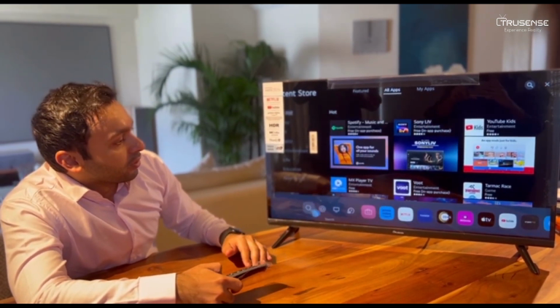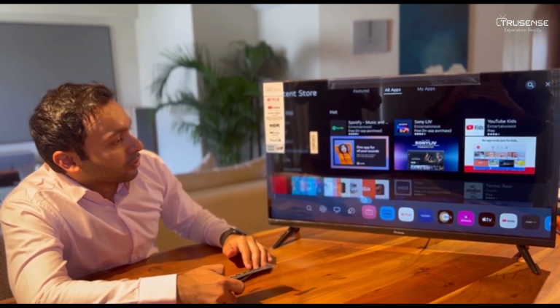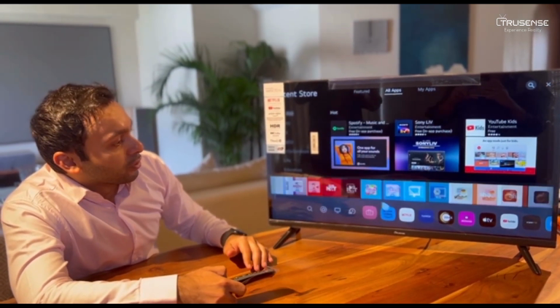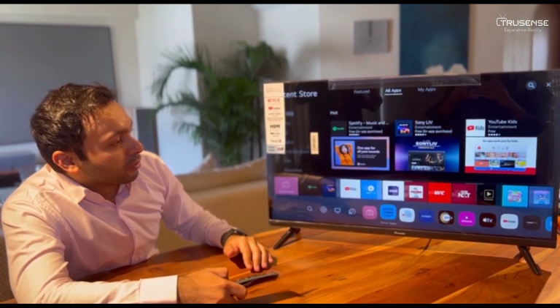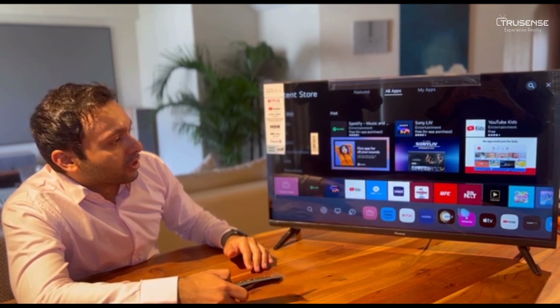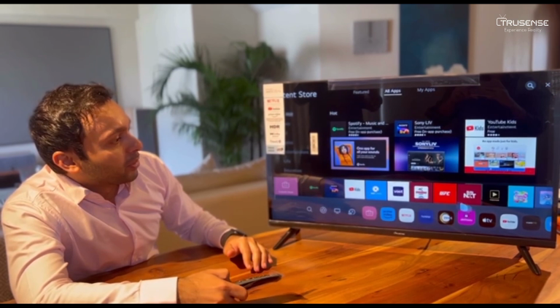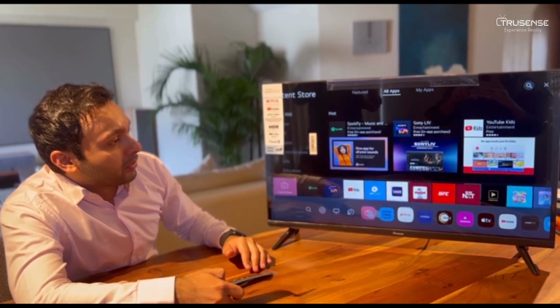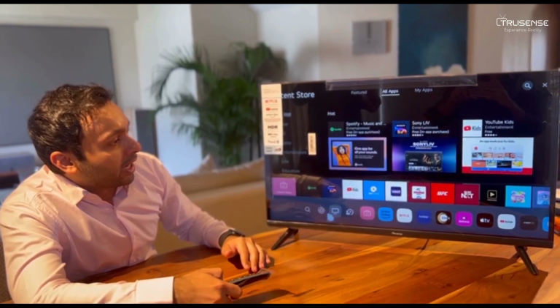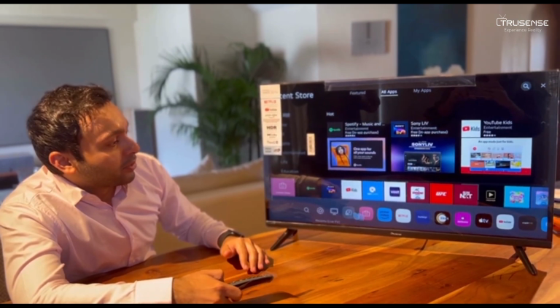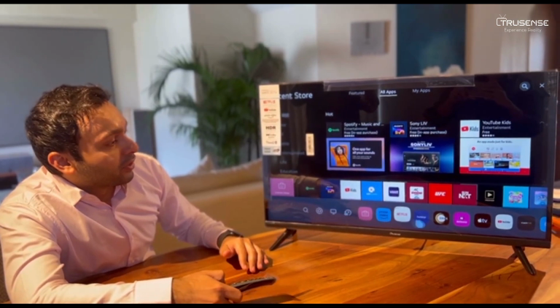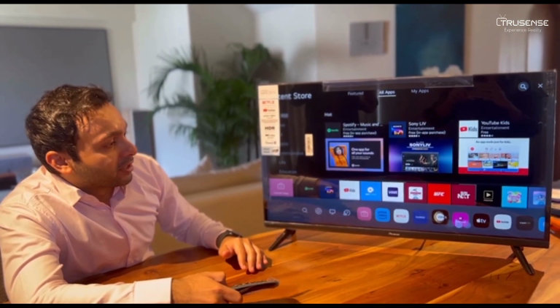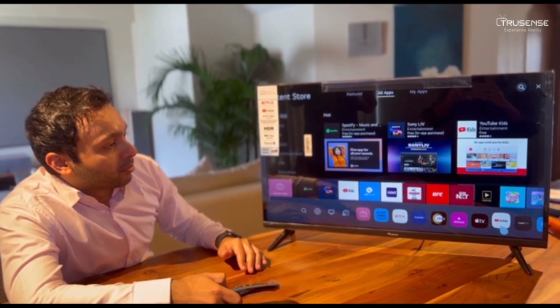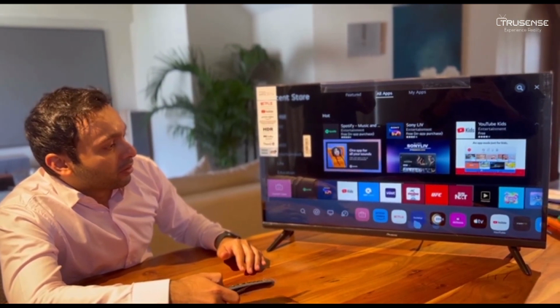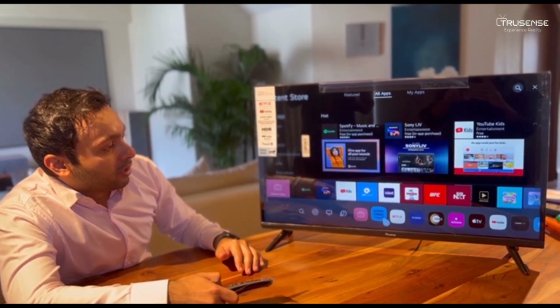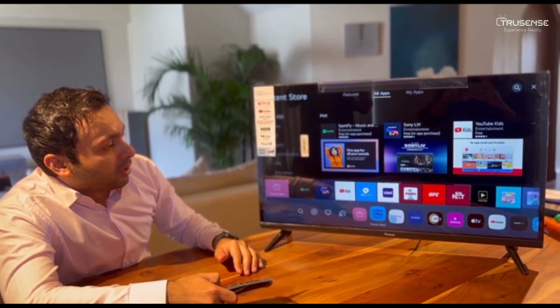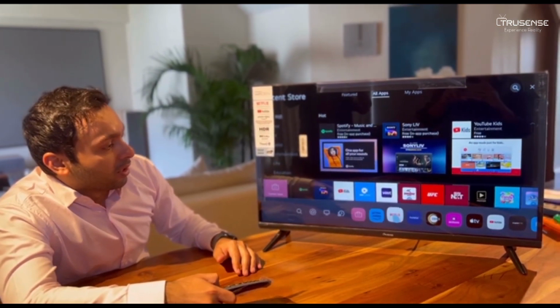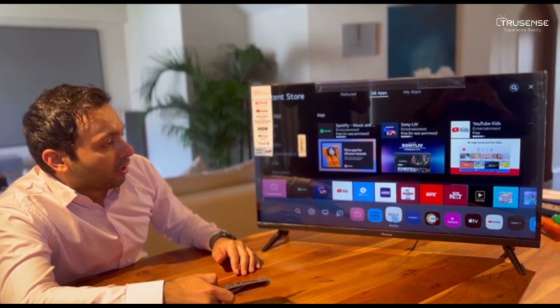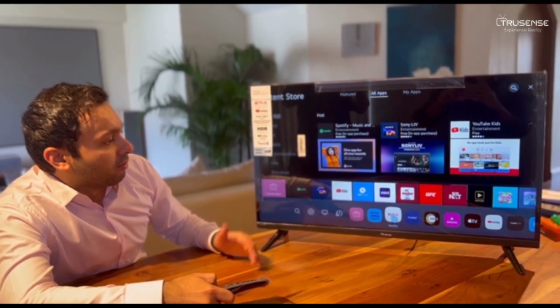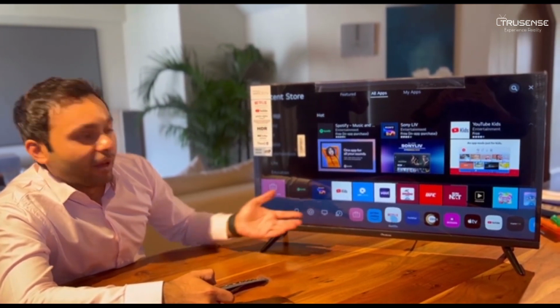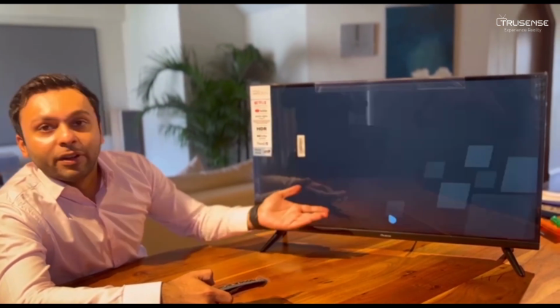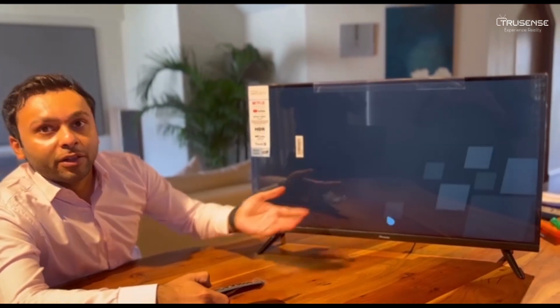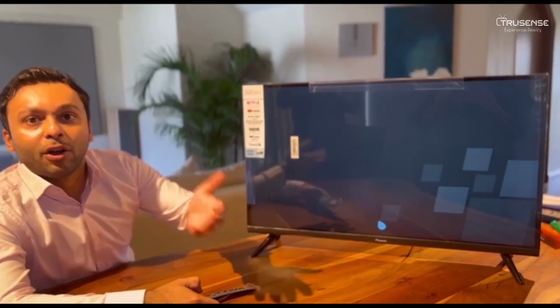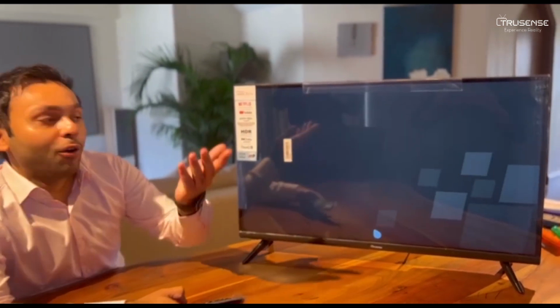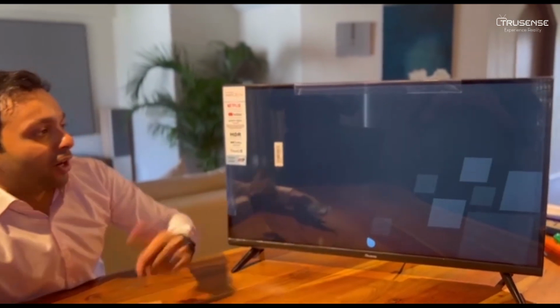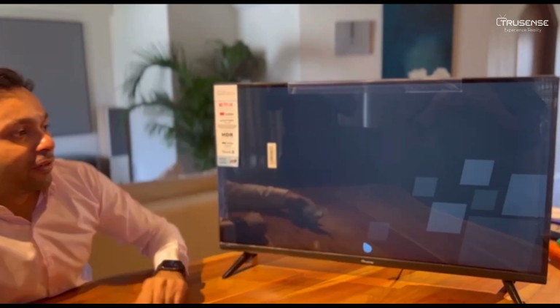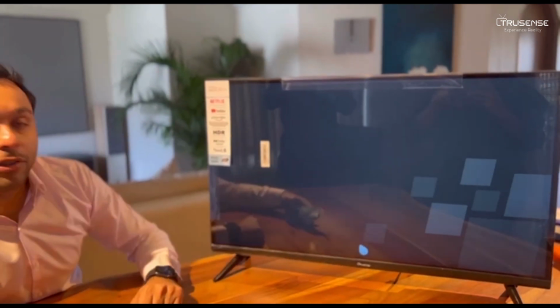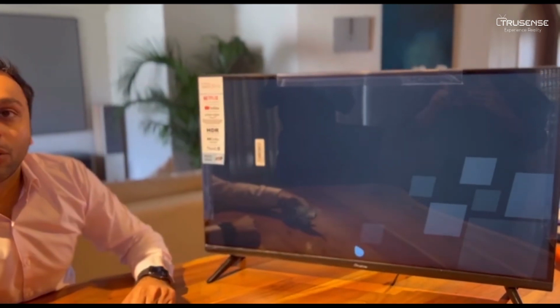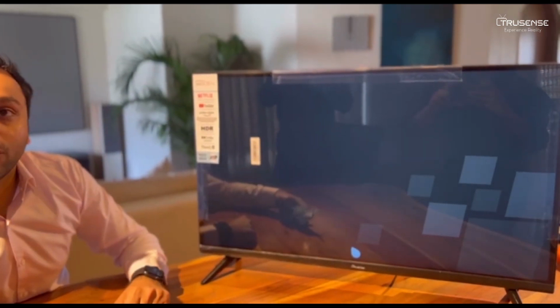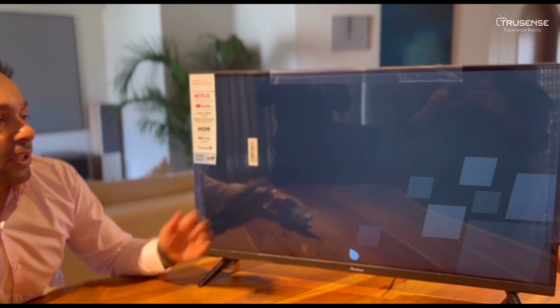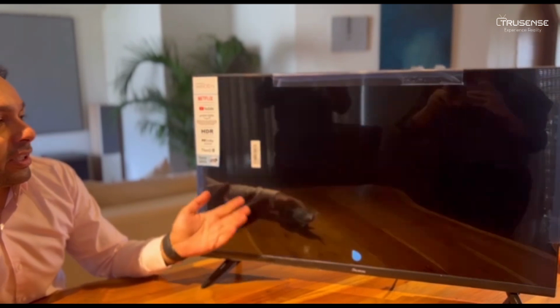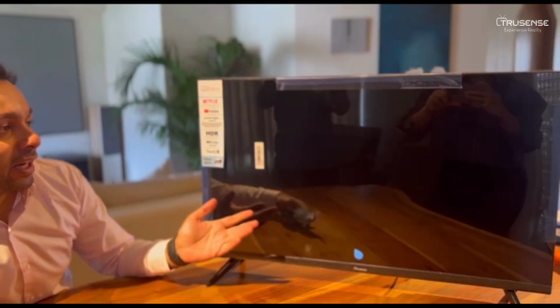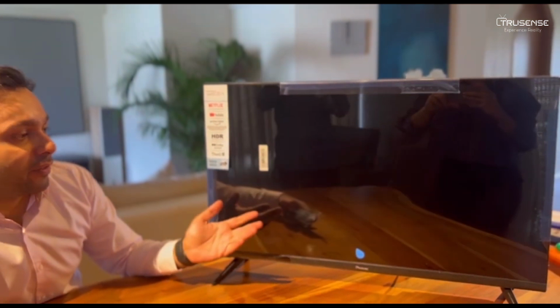Also, jumping between apps is very simple. My favourite — and all our favourites — obviously, Netflix.